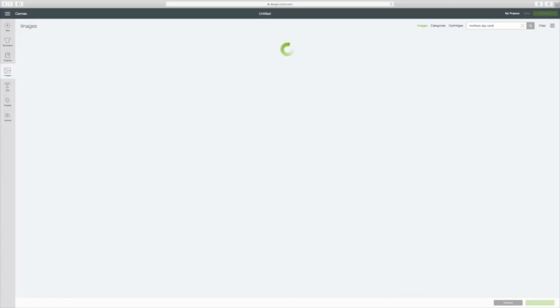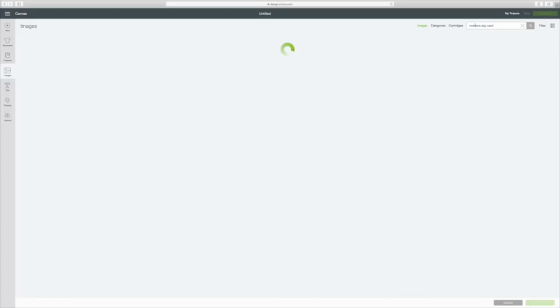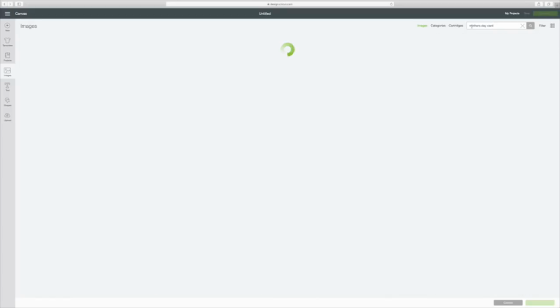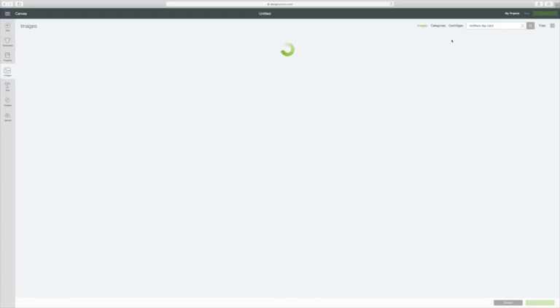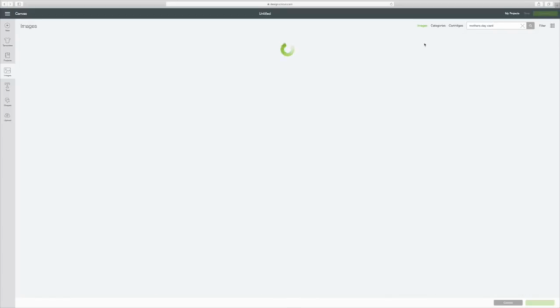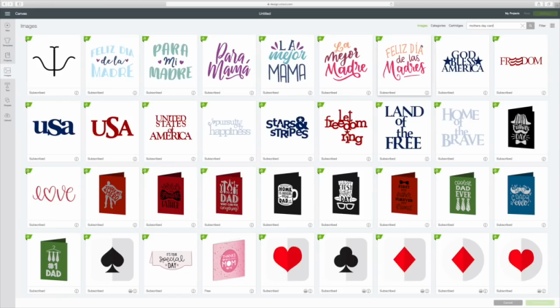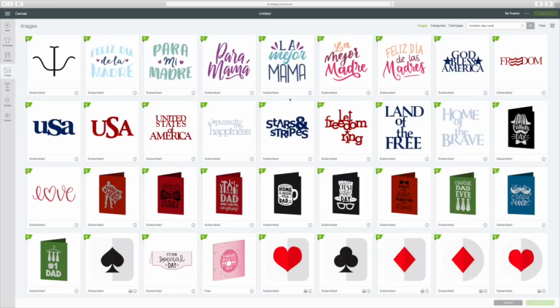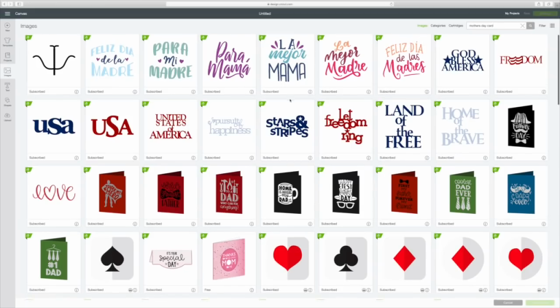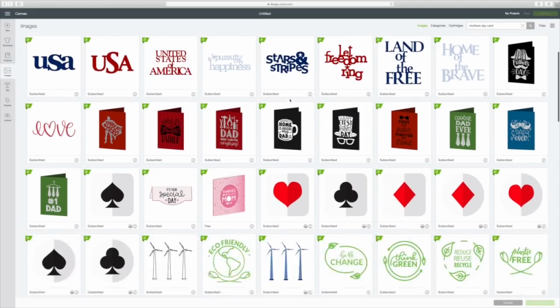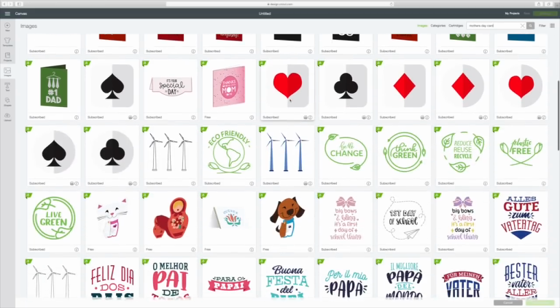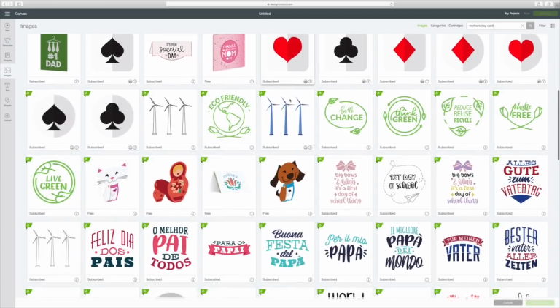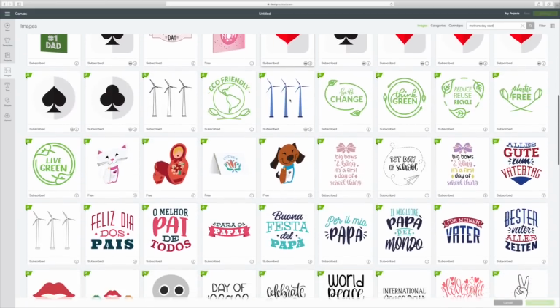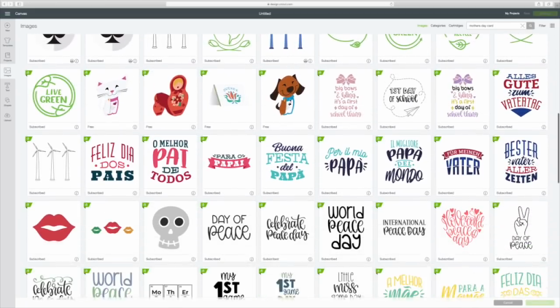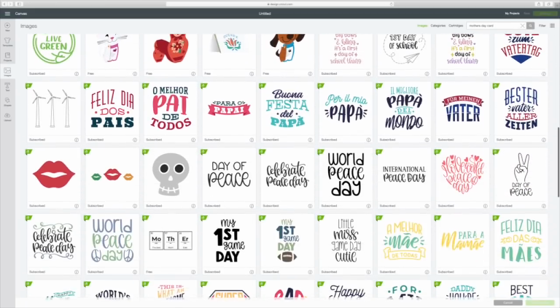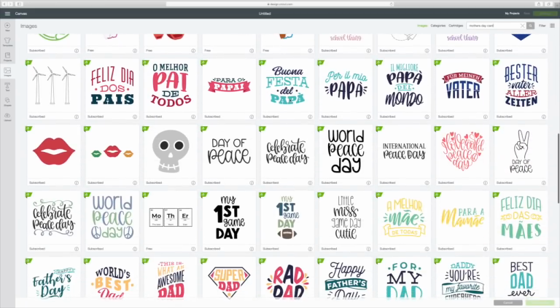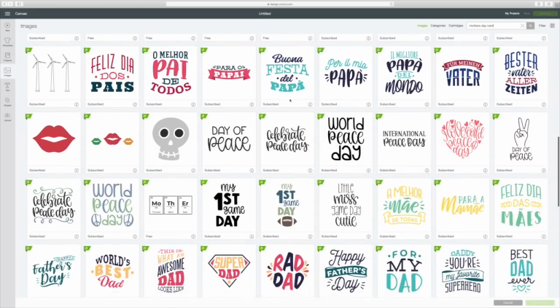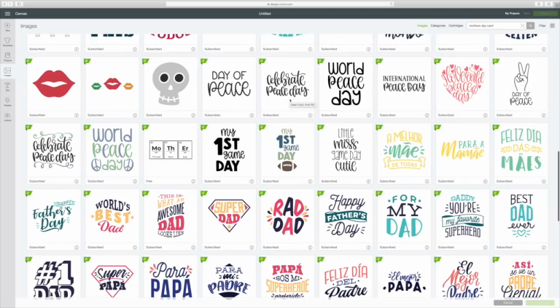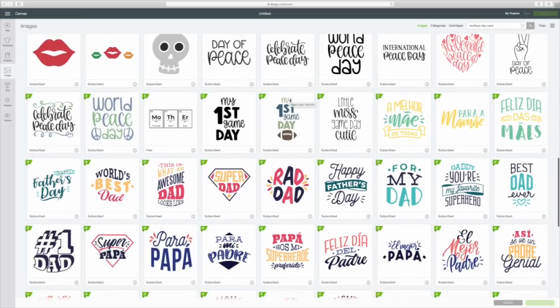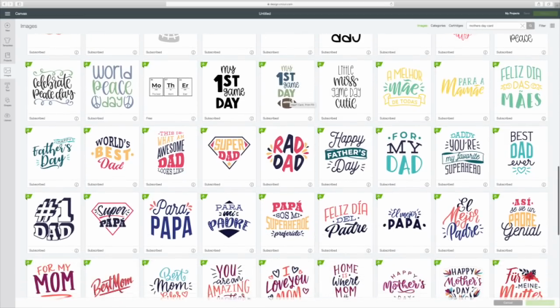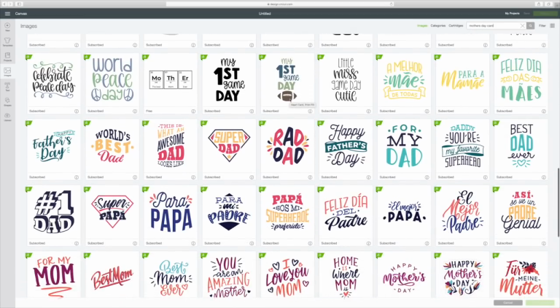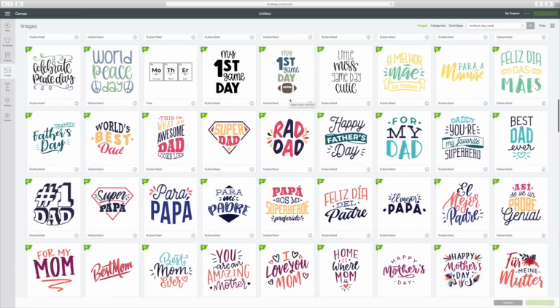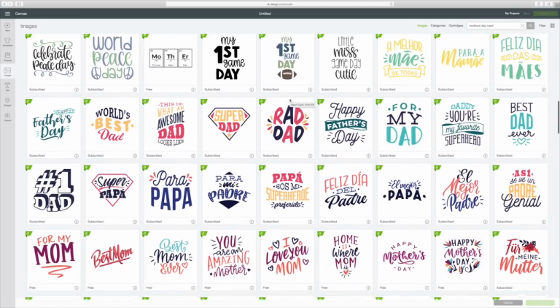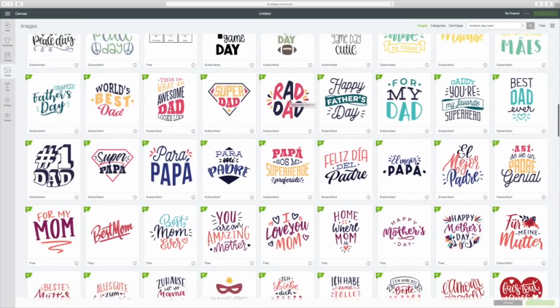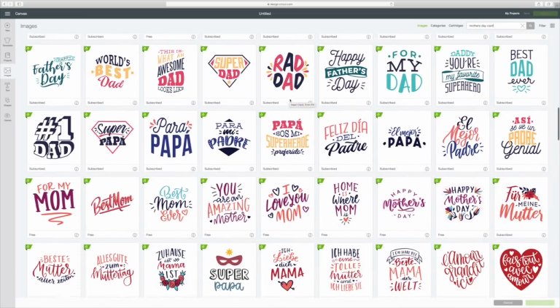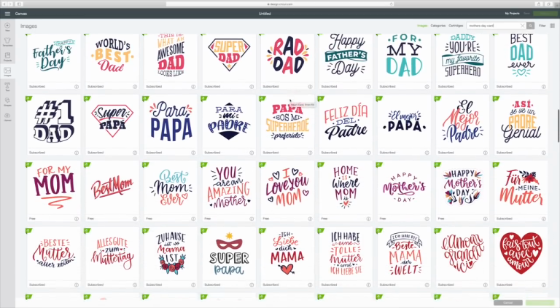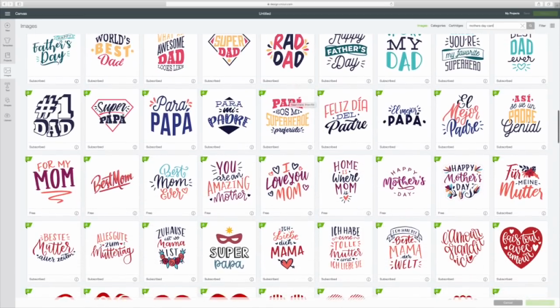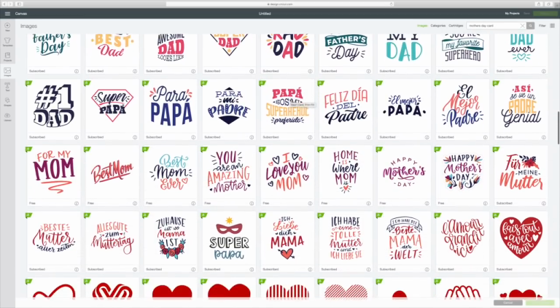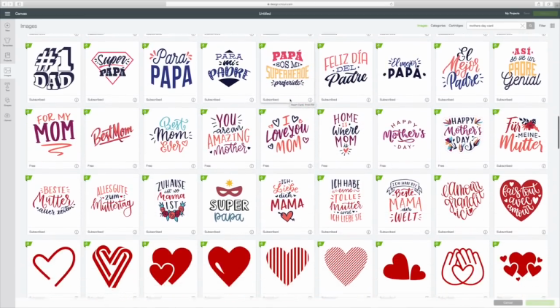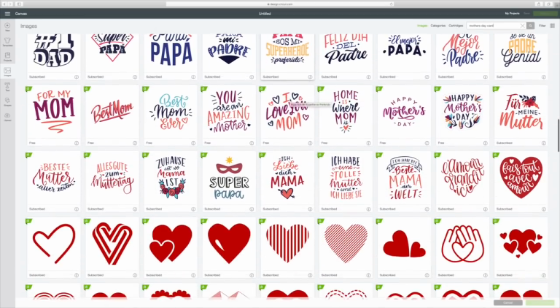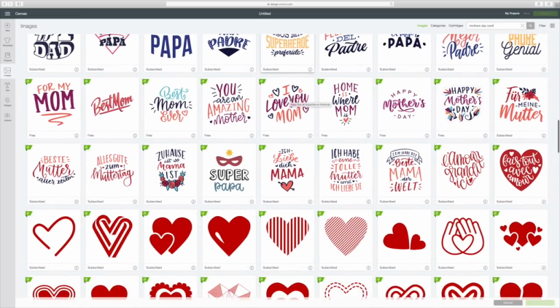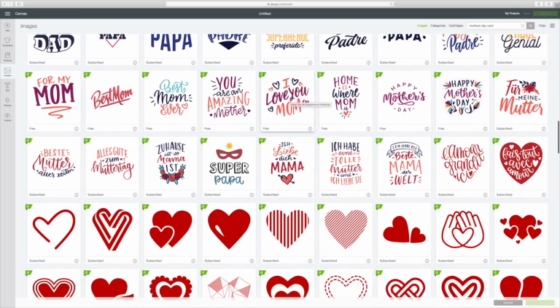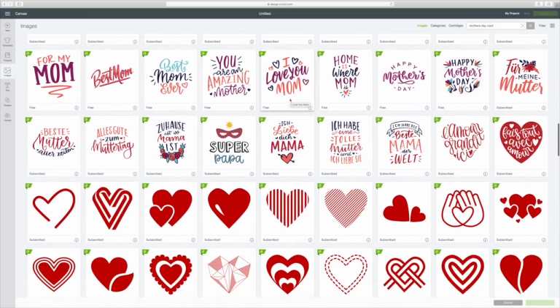Then you just scroll down through here until you see what you want. You can see other things pop up — Father's Day, Valentine's.